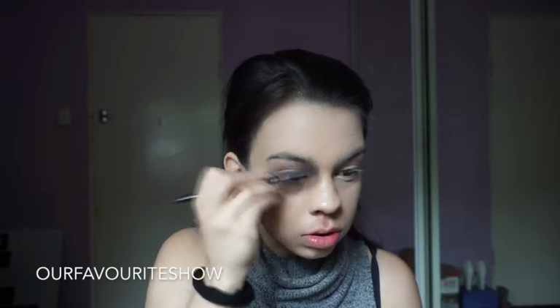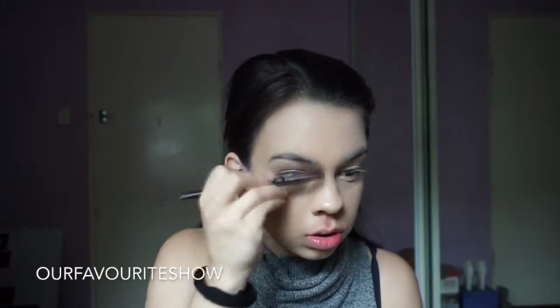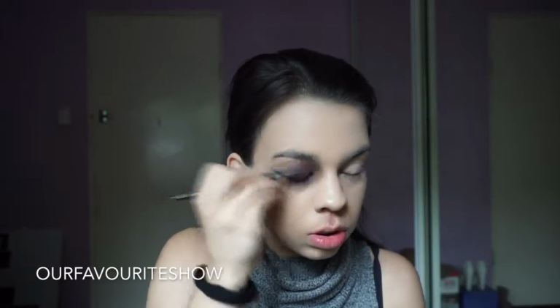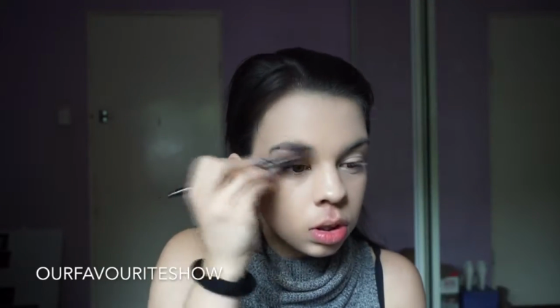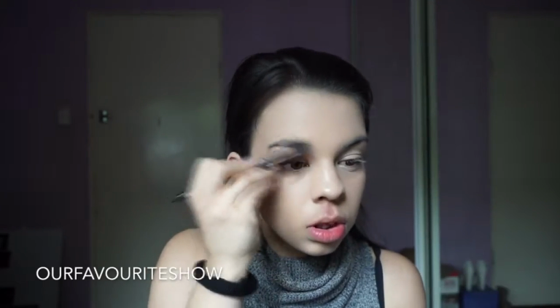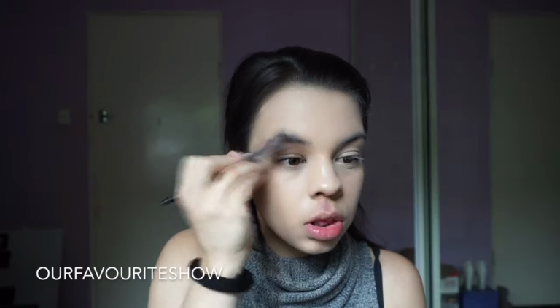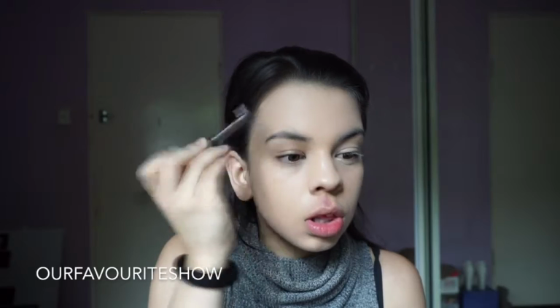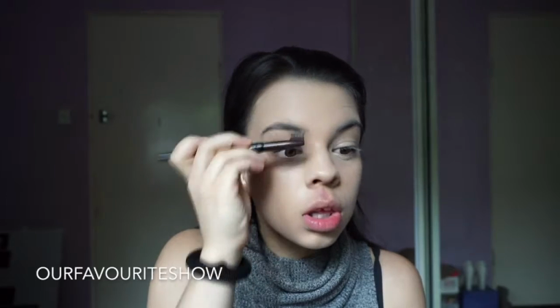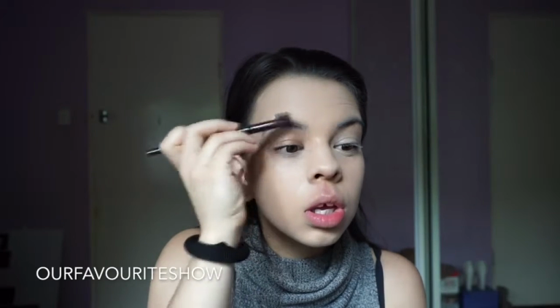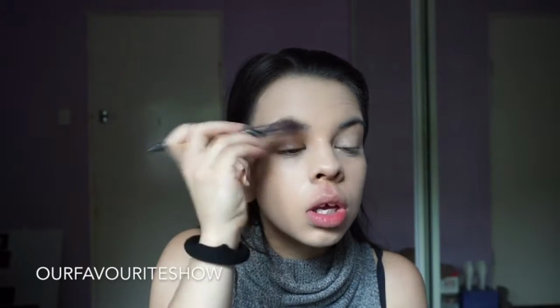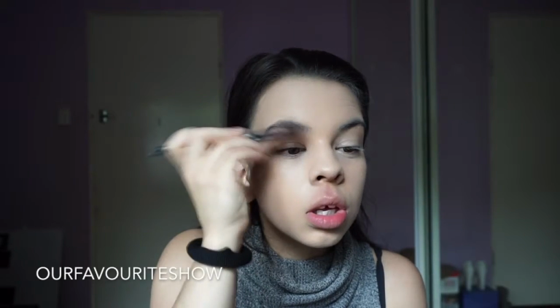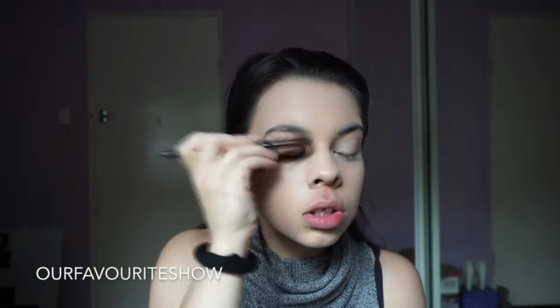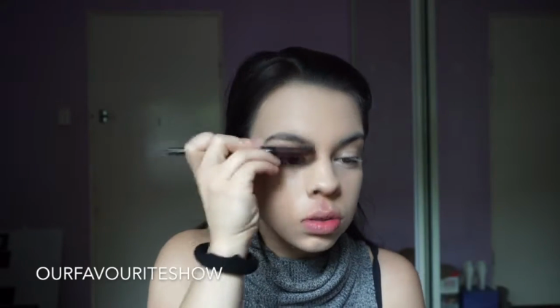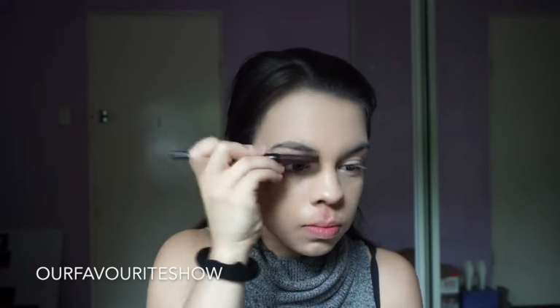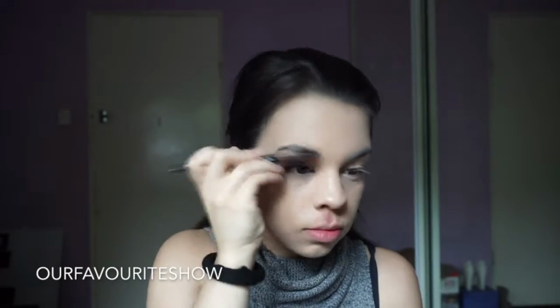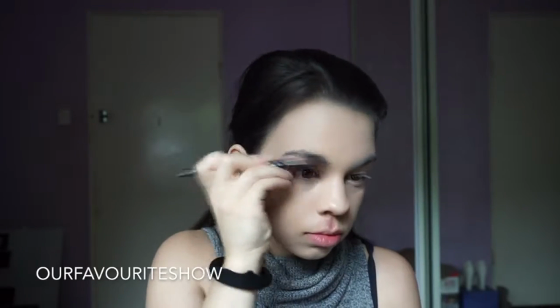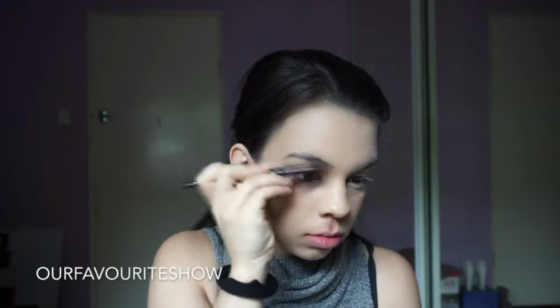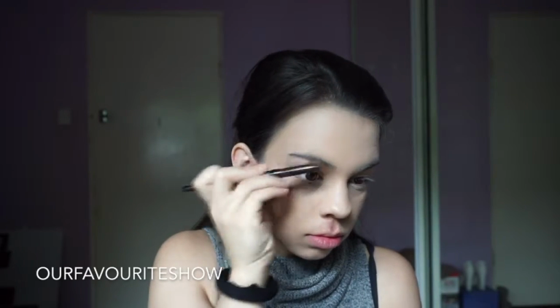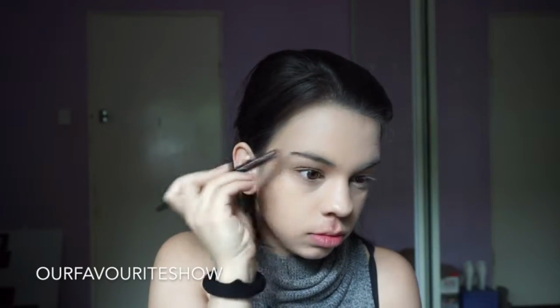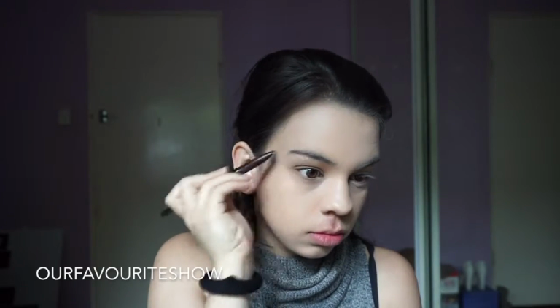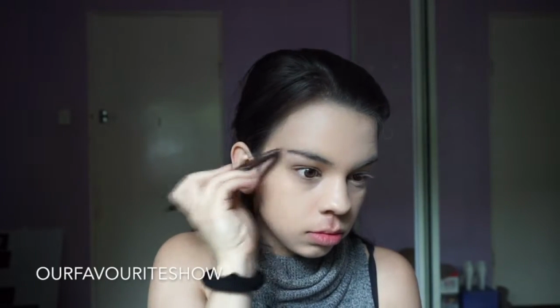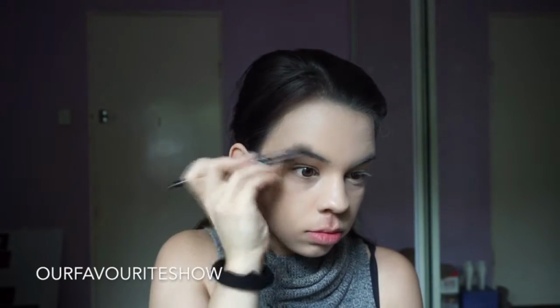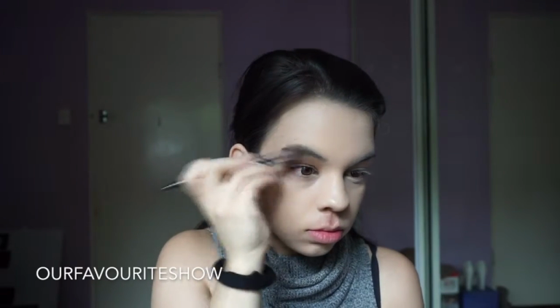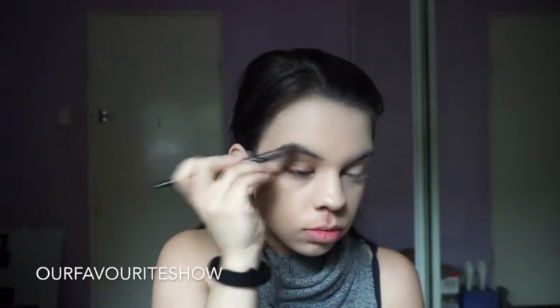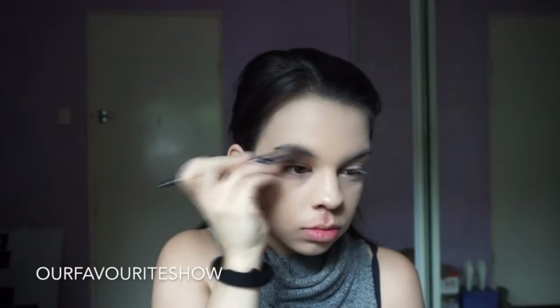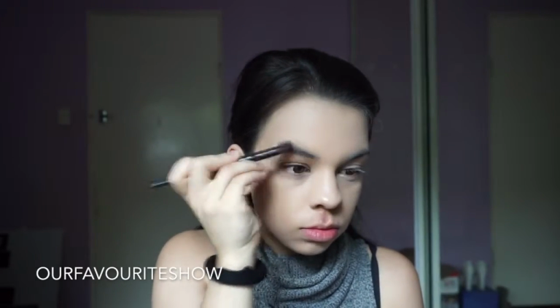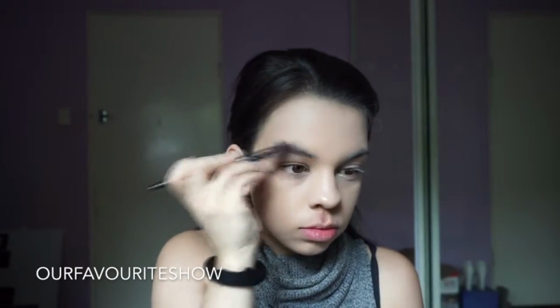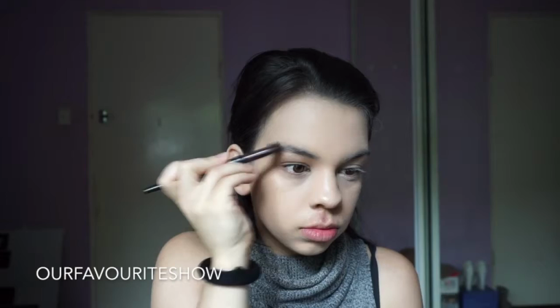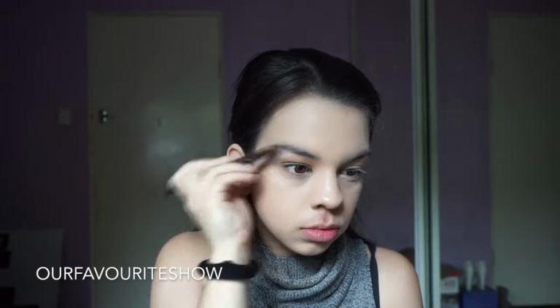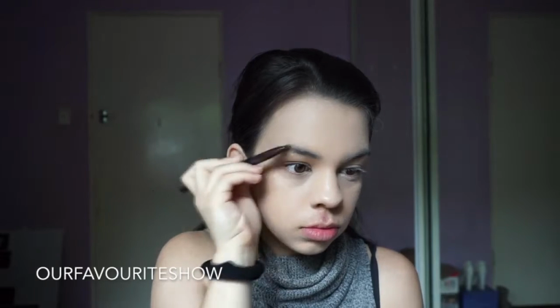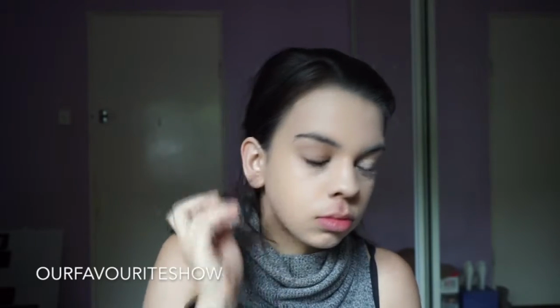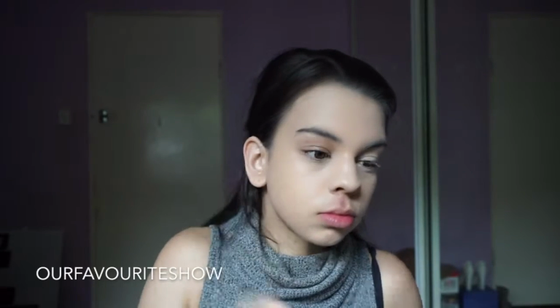I'm just combing through my brows, getting any foundation I got in there out and just combing them into place with a spoolie.